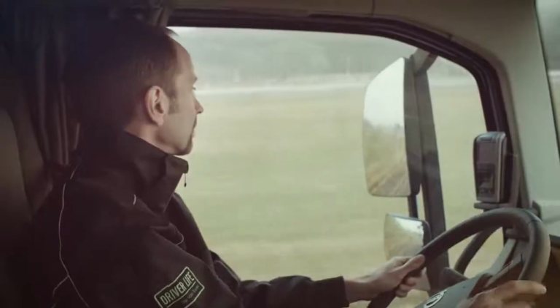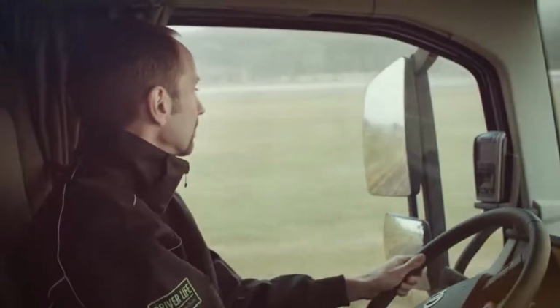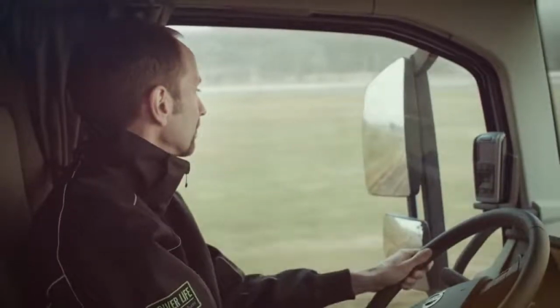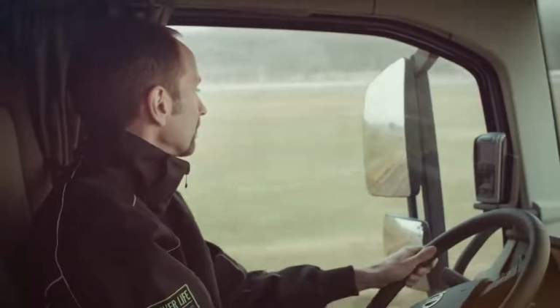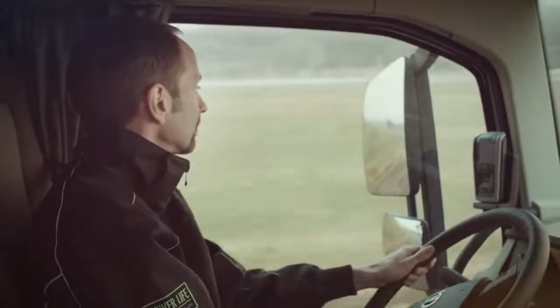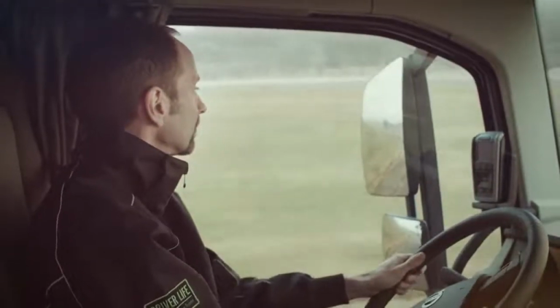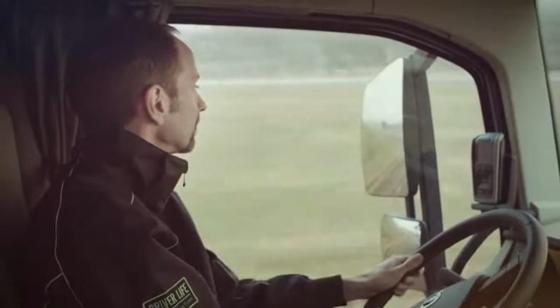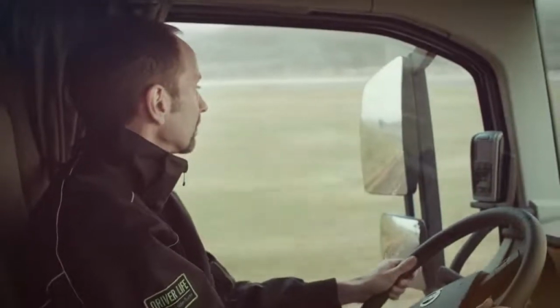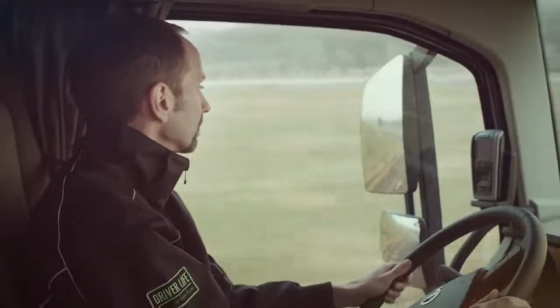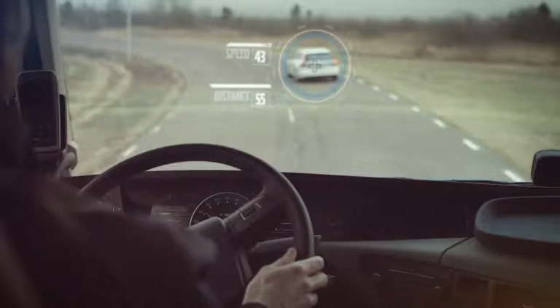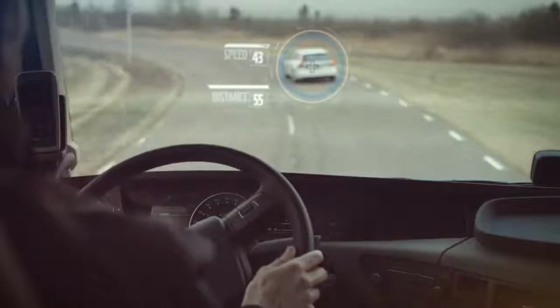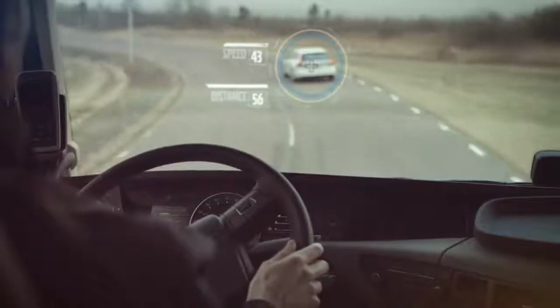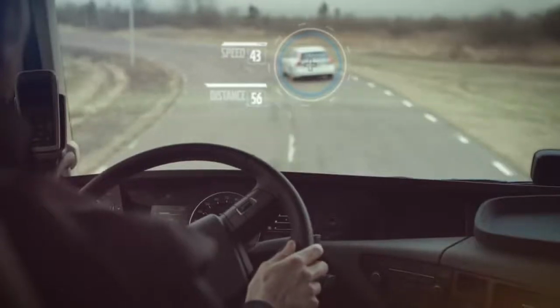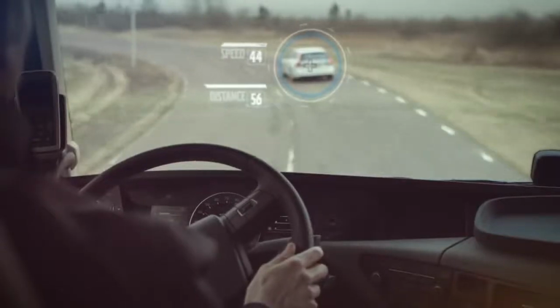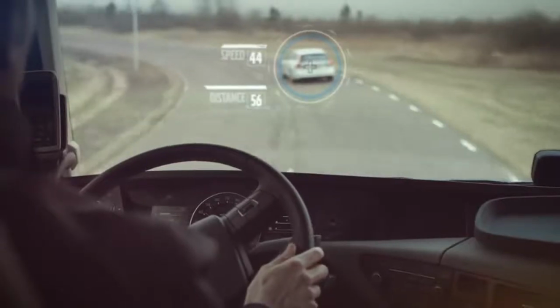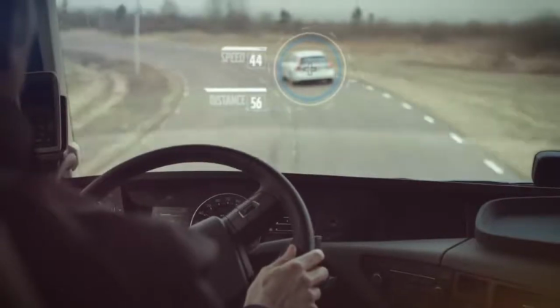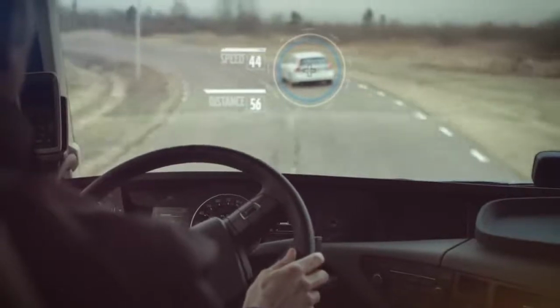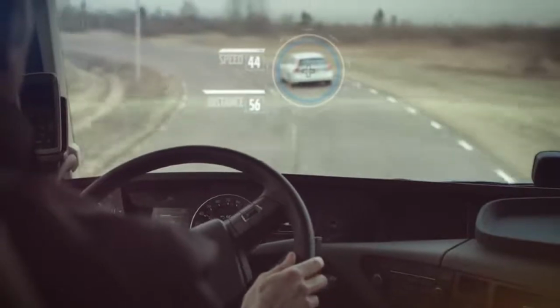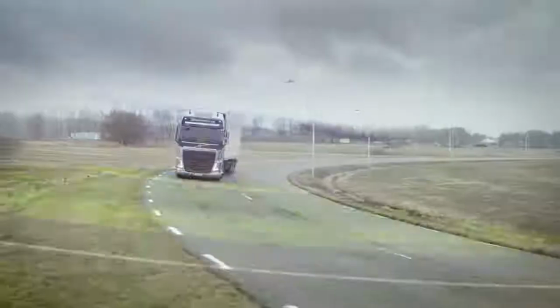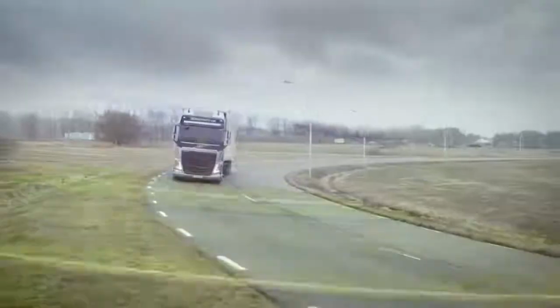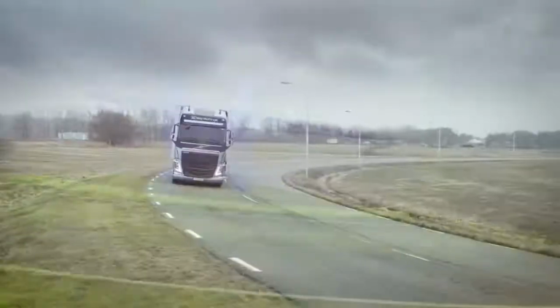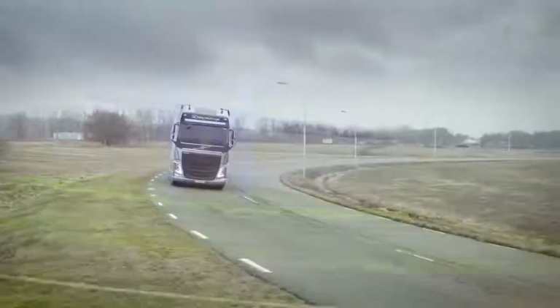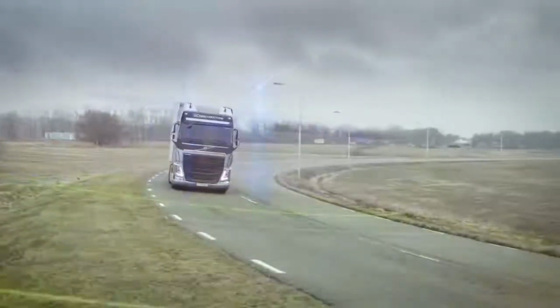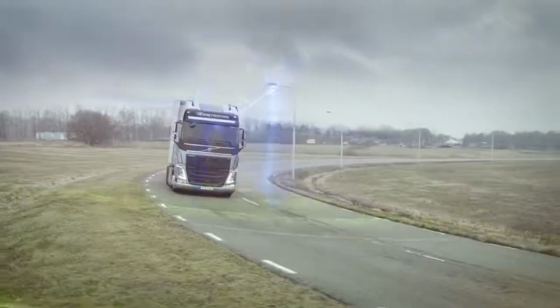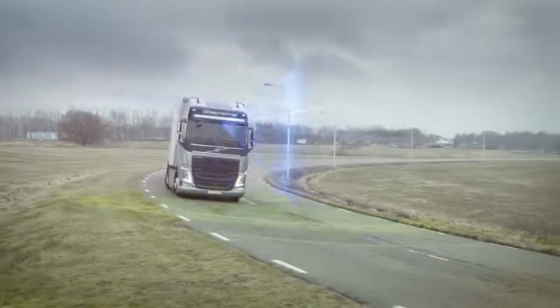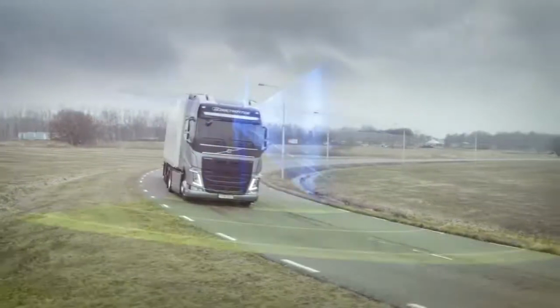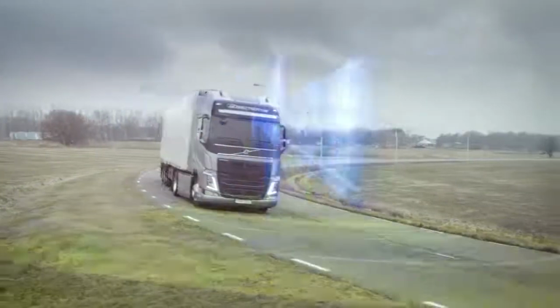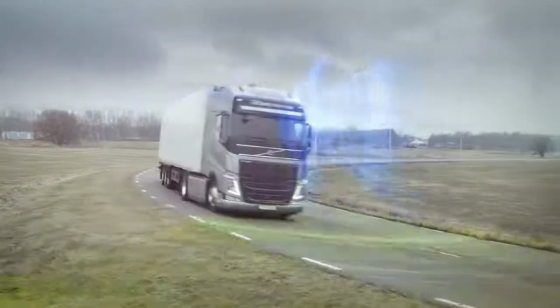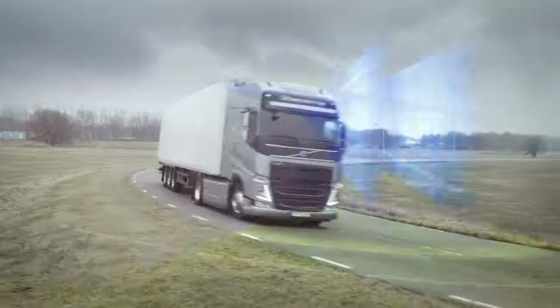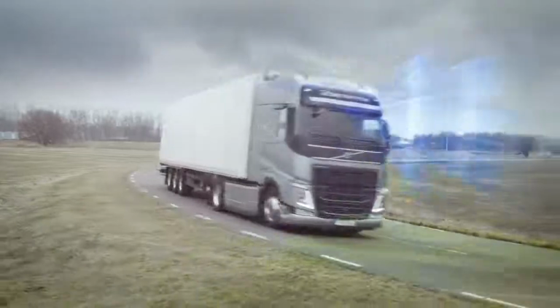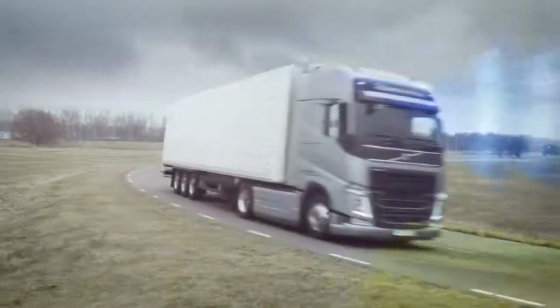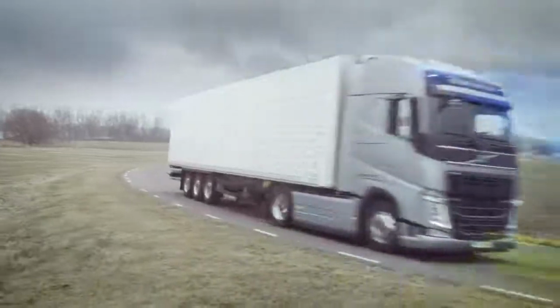This is yet another step towards our vision of zero accidents.